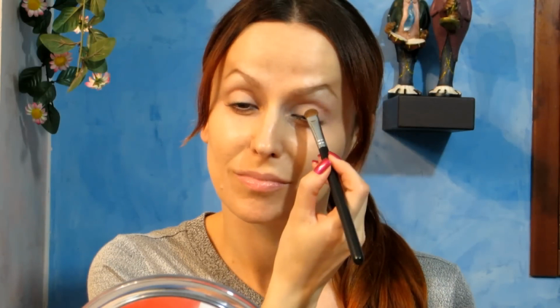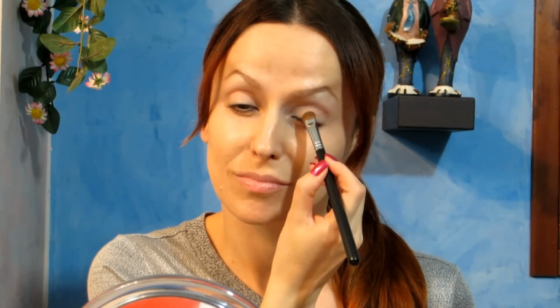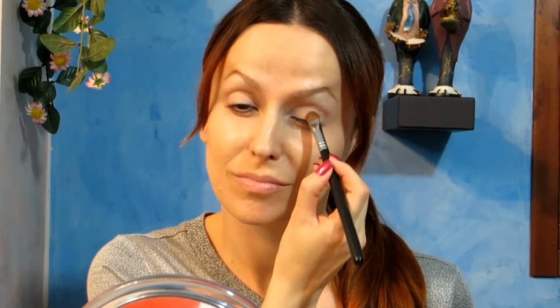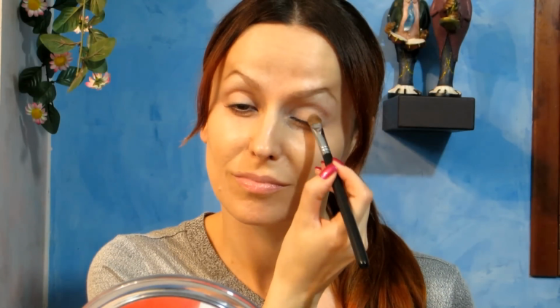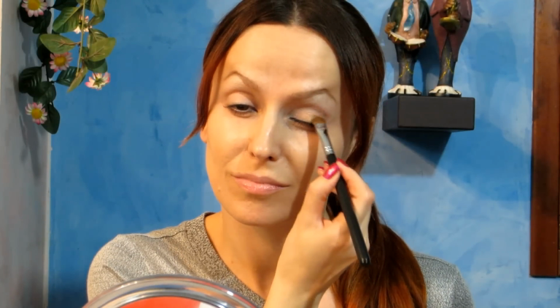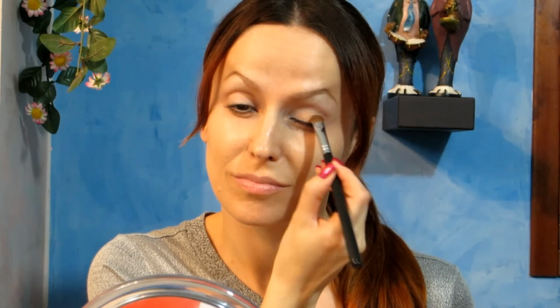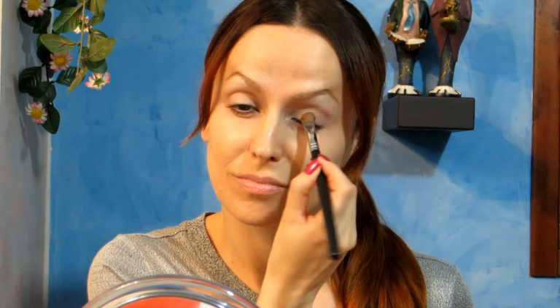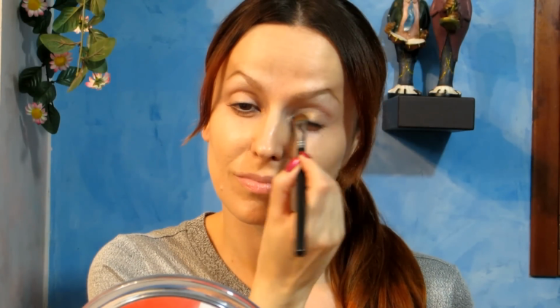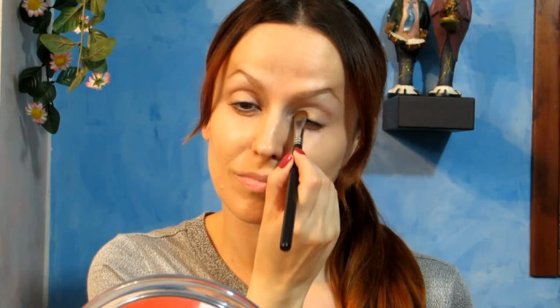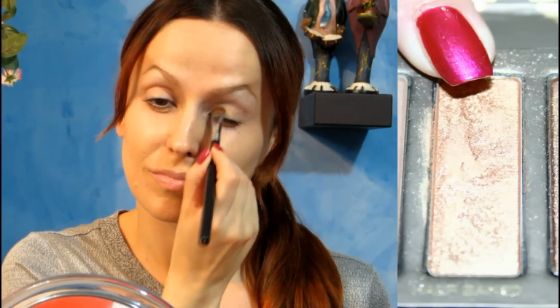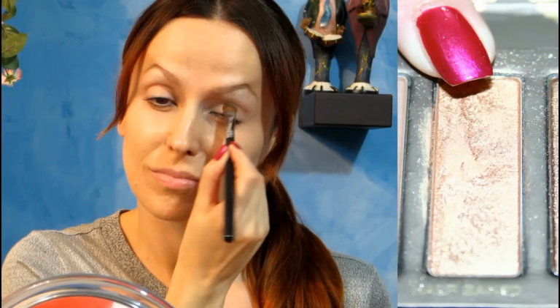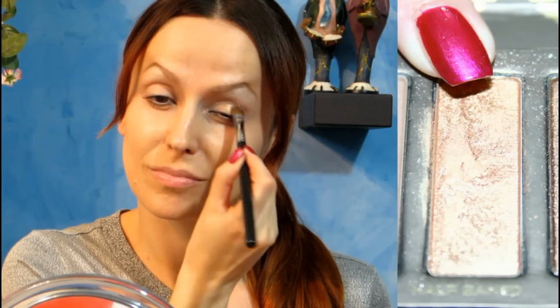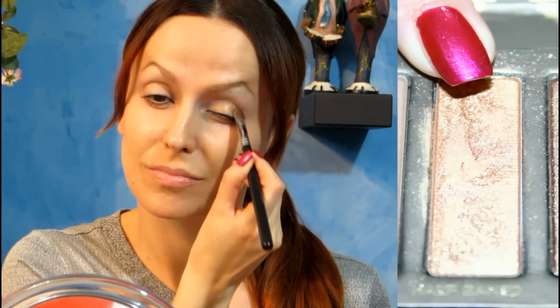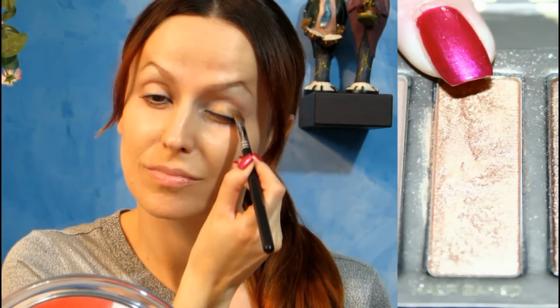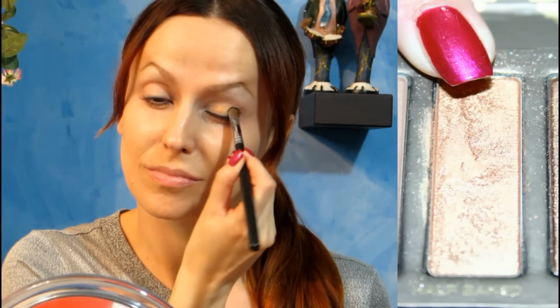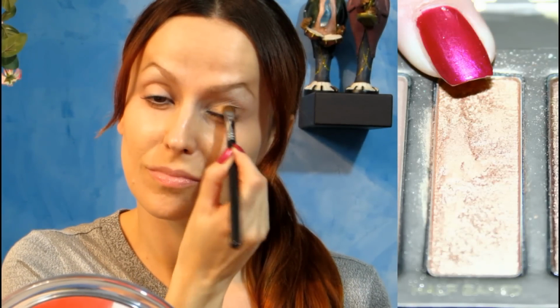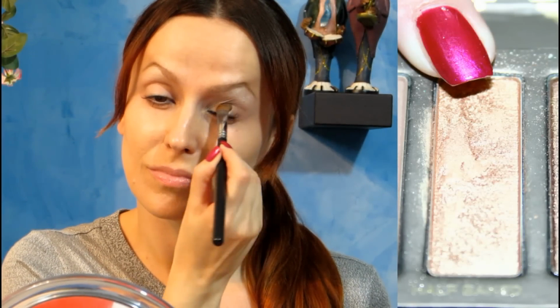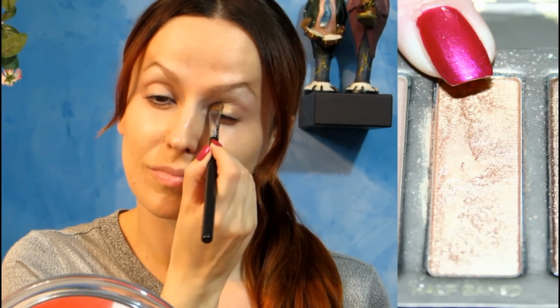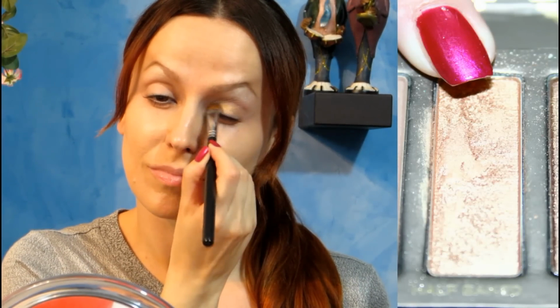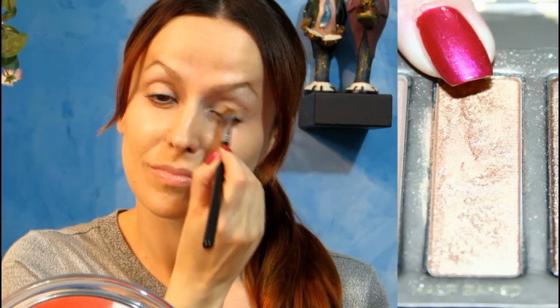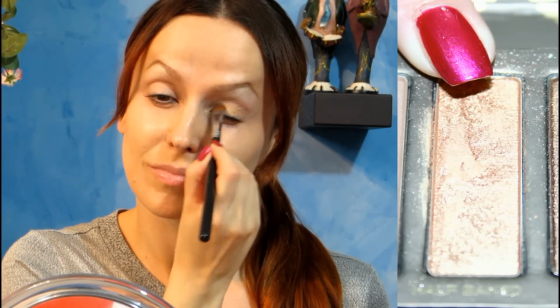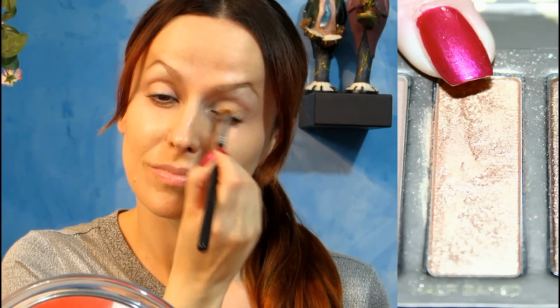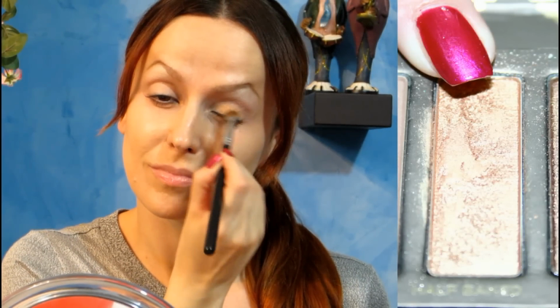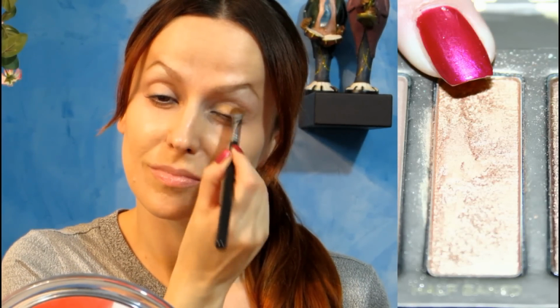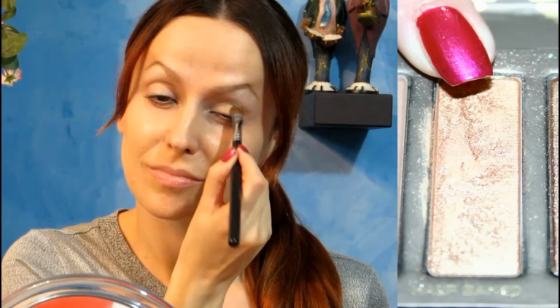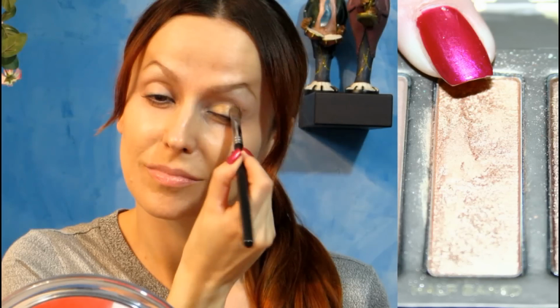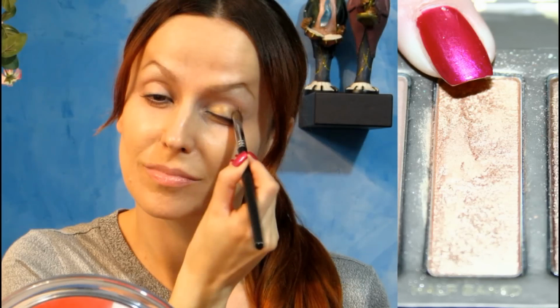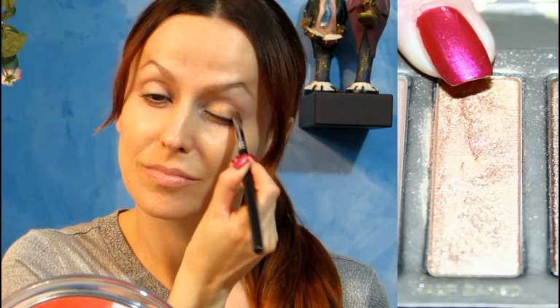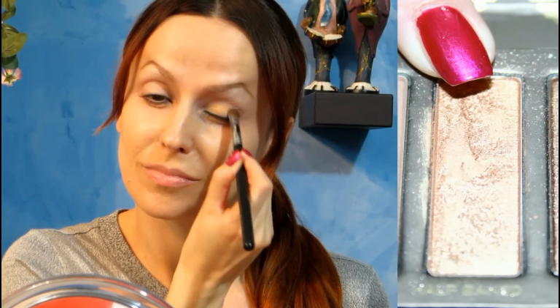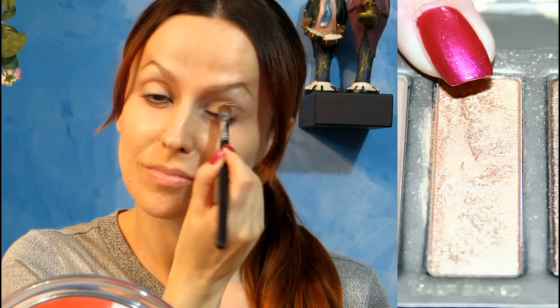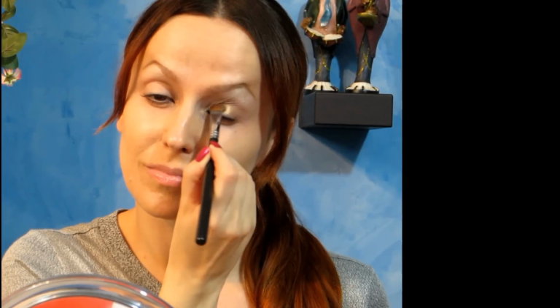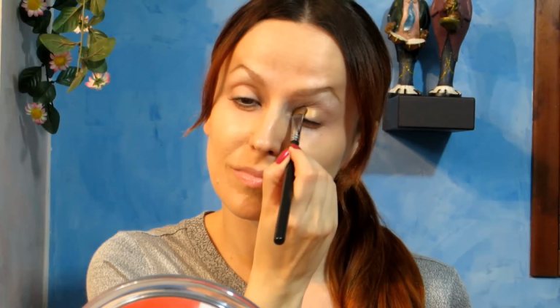Here I take Half Baked, a beautiful gold color, and I apply it all over the eyelid.